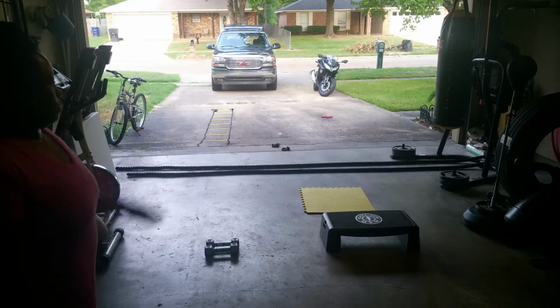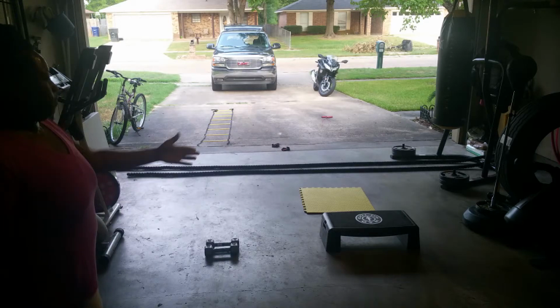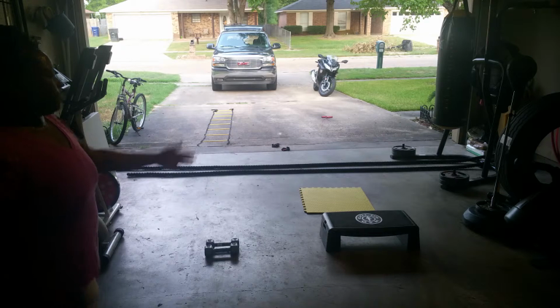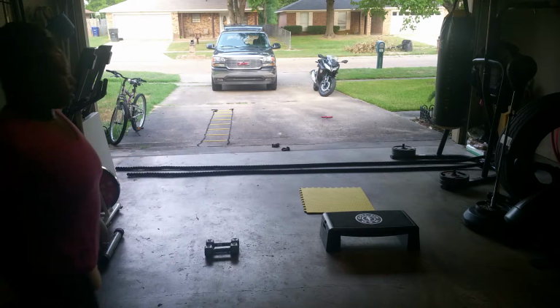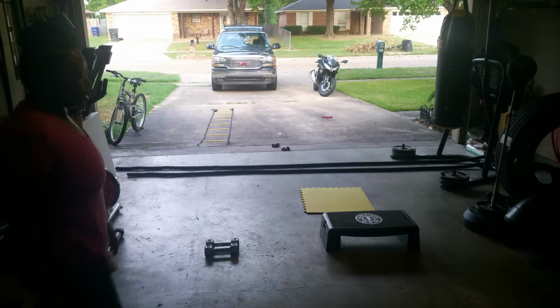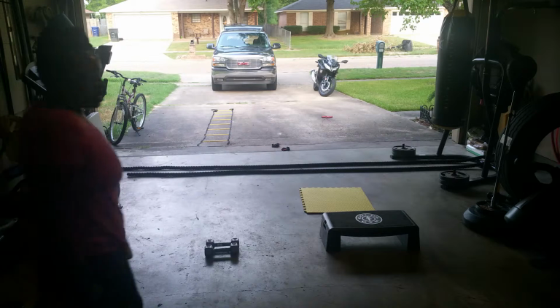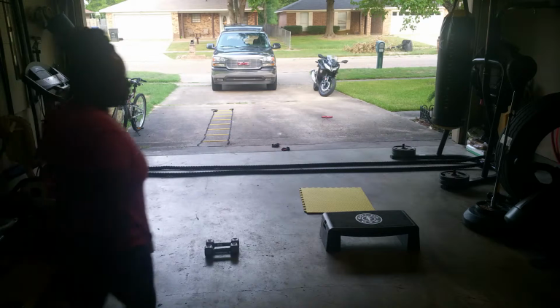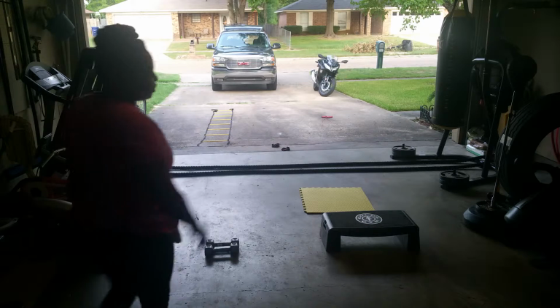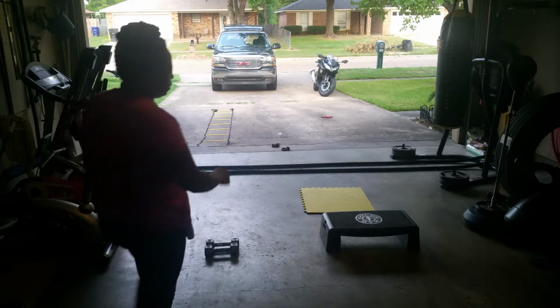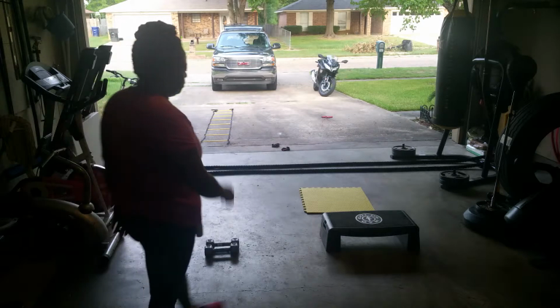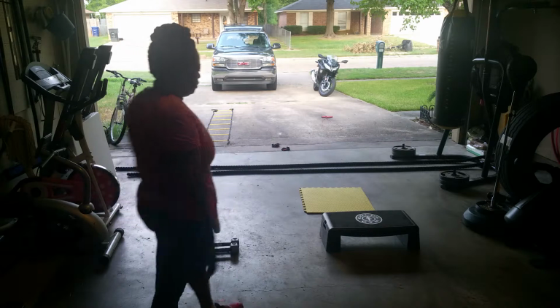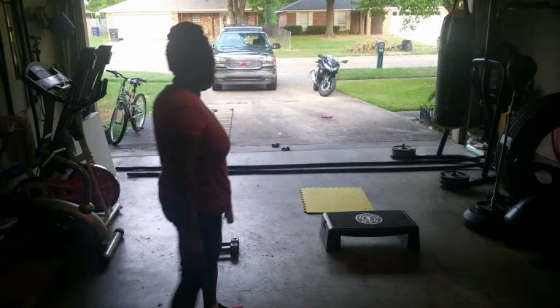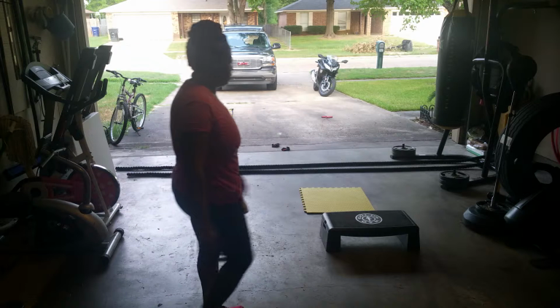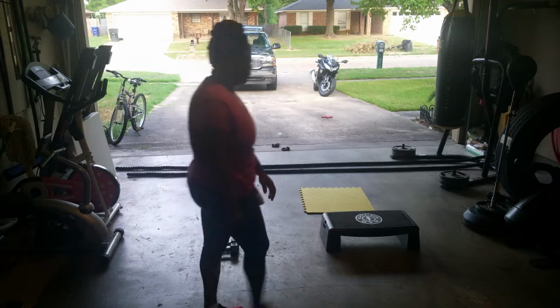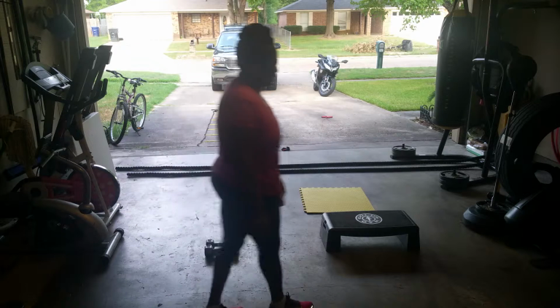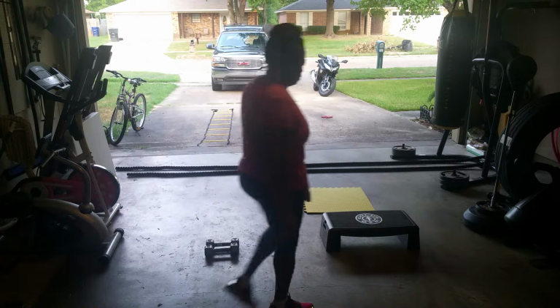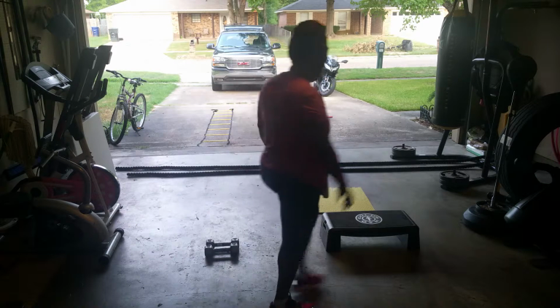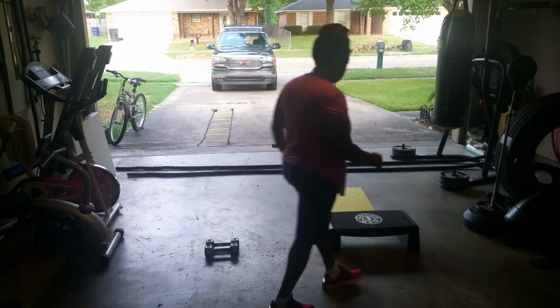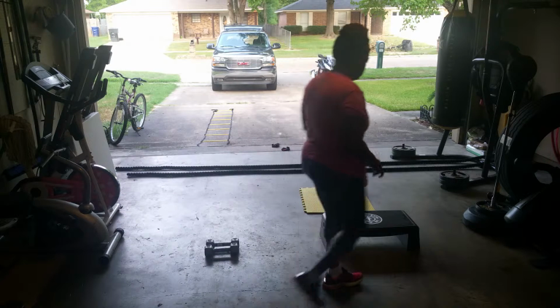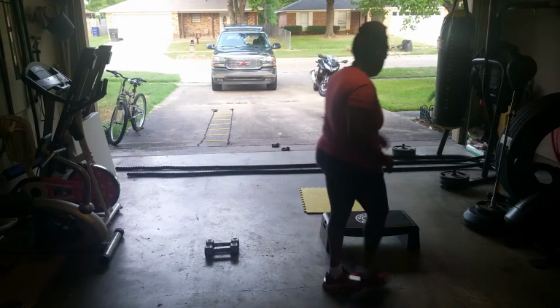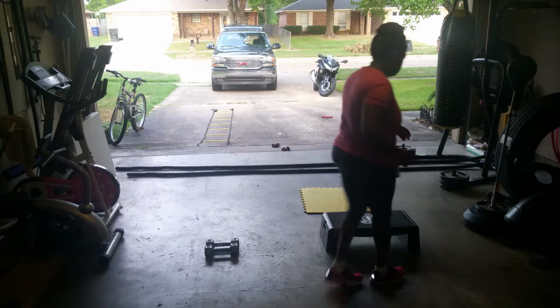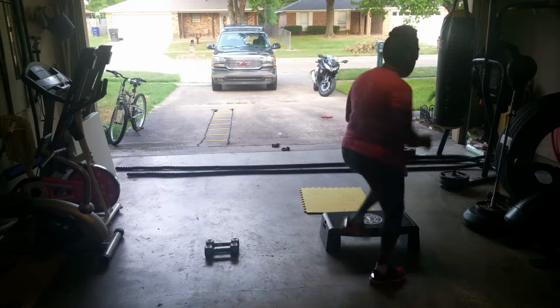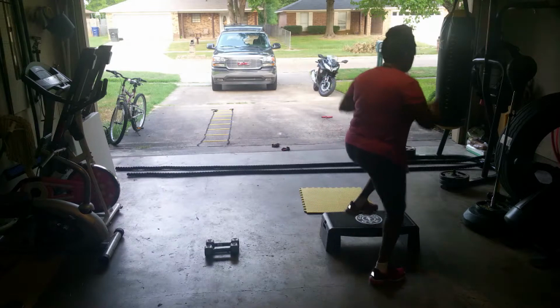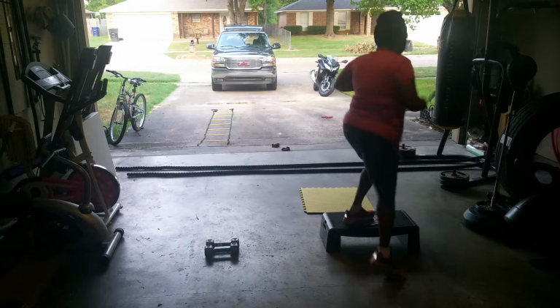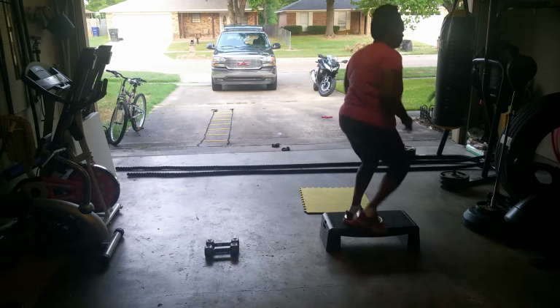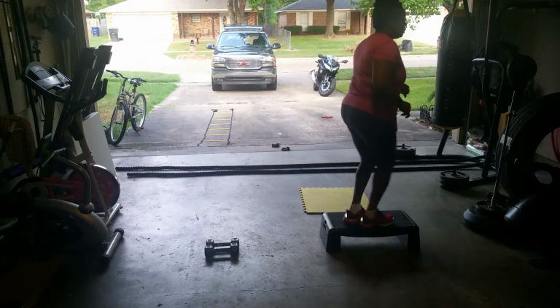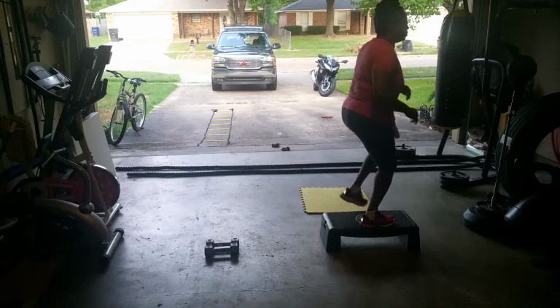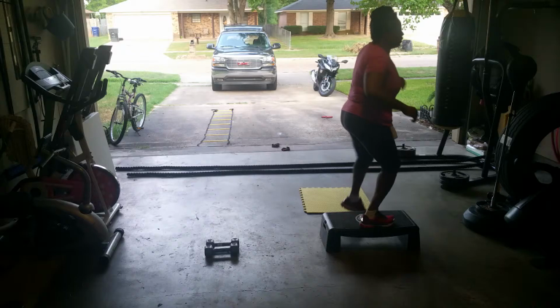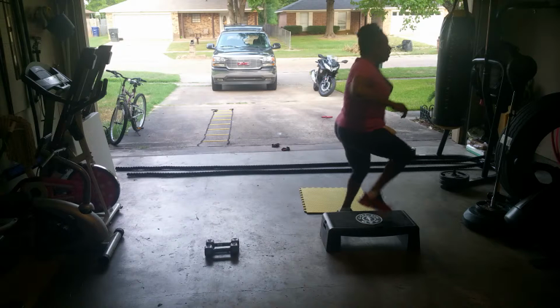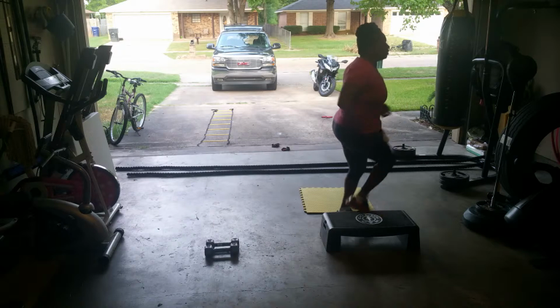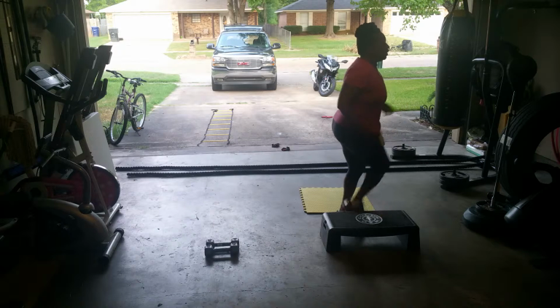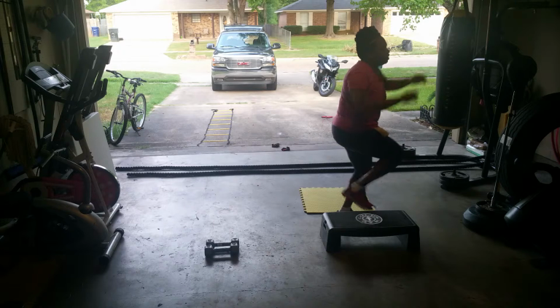First exercise, step stepper. Up, up, down, down.